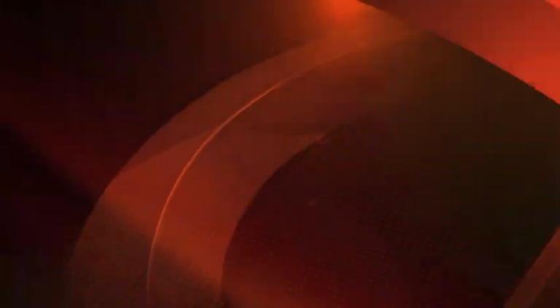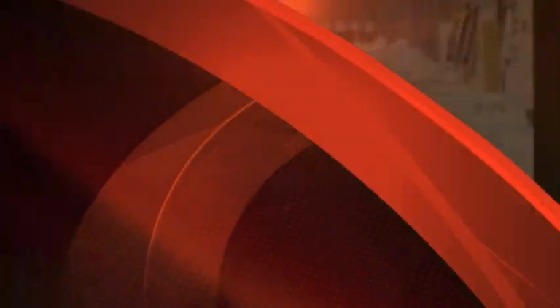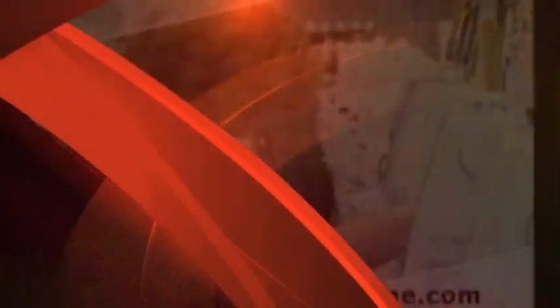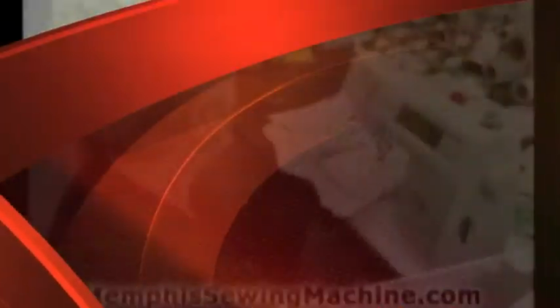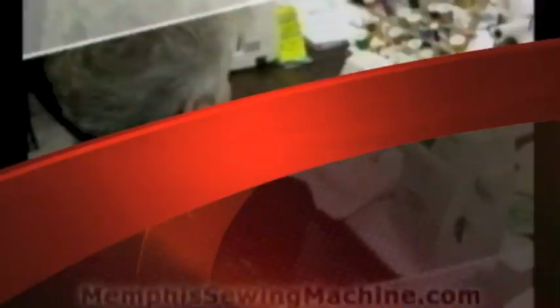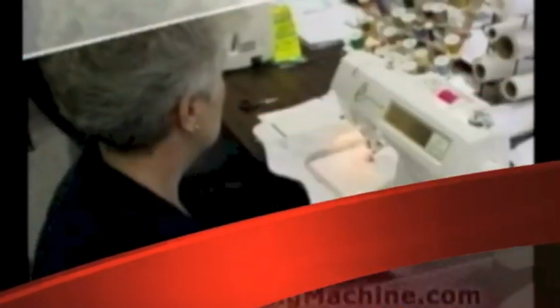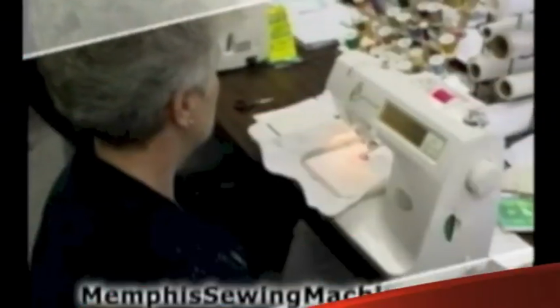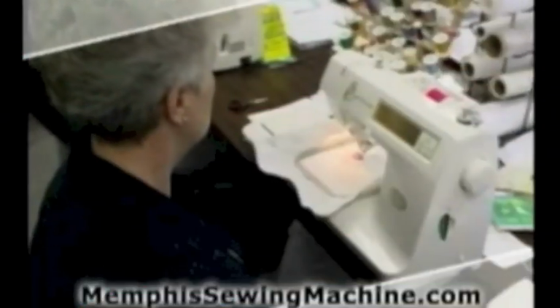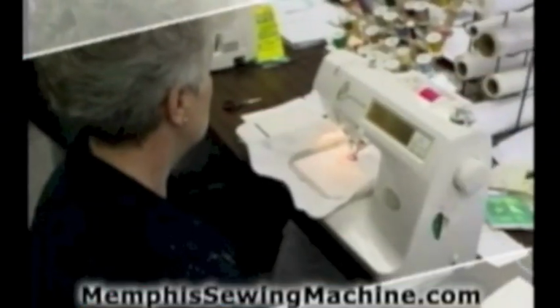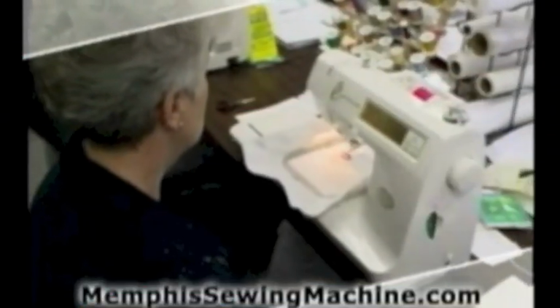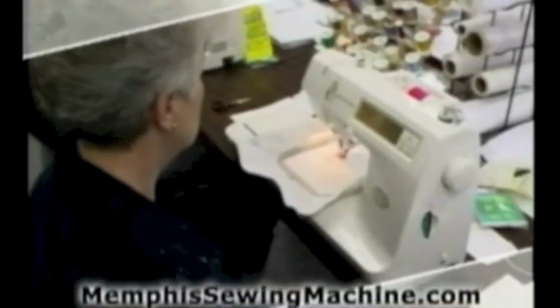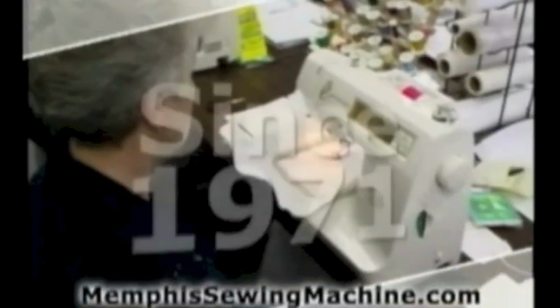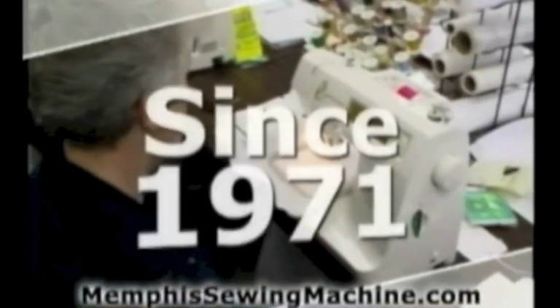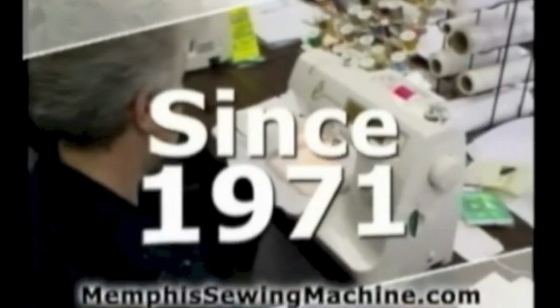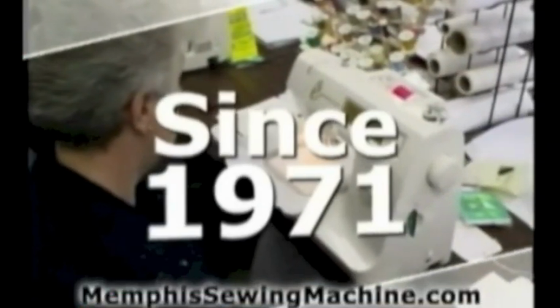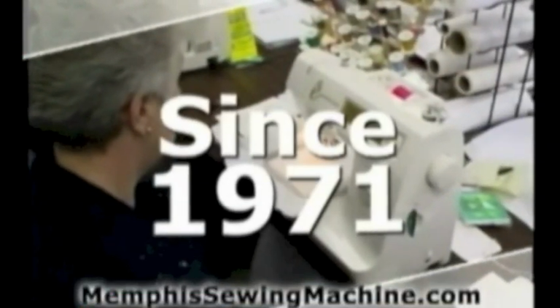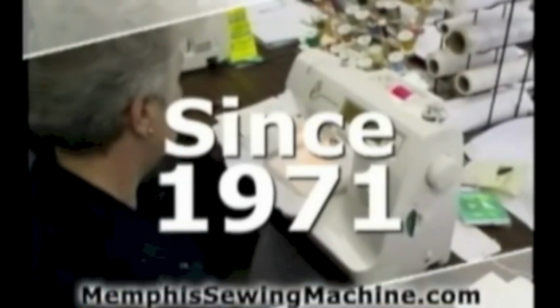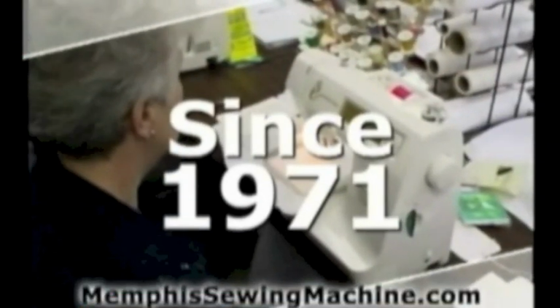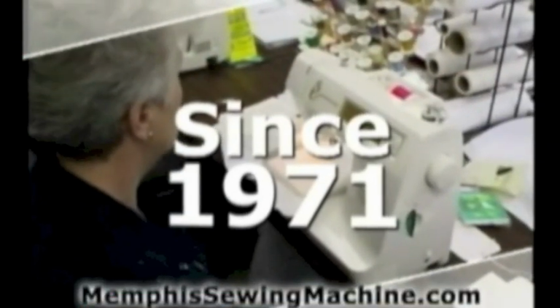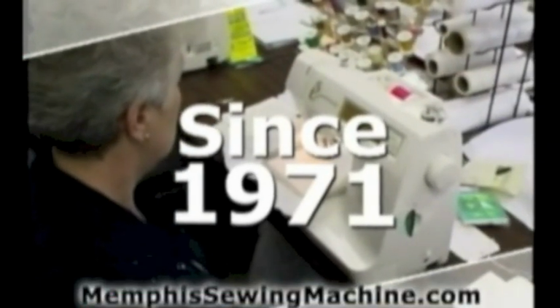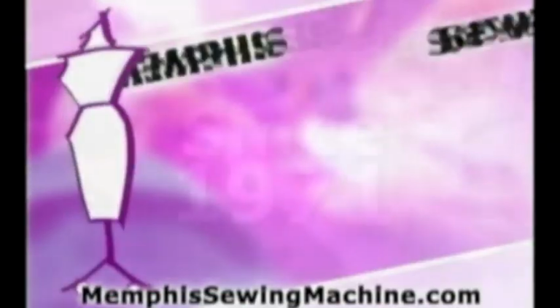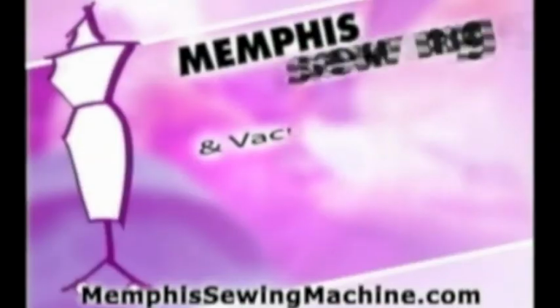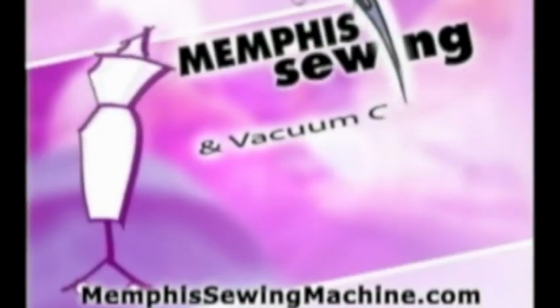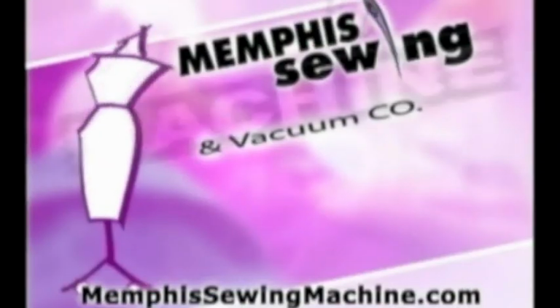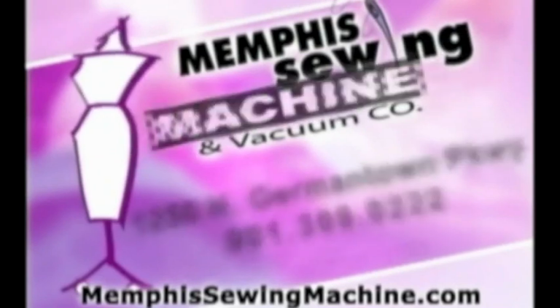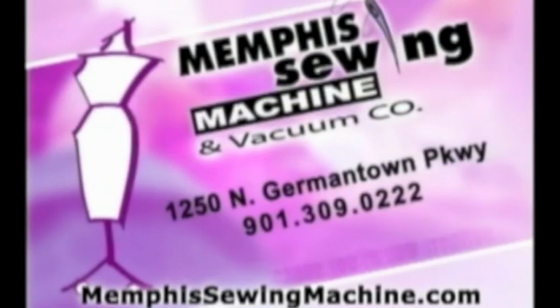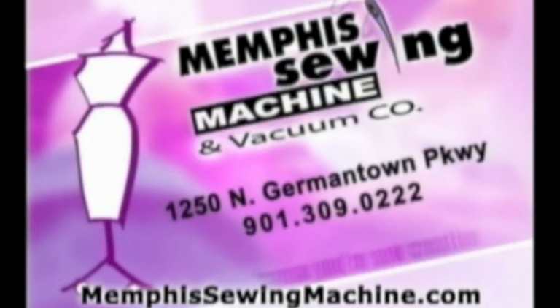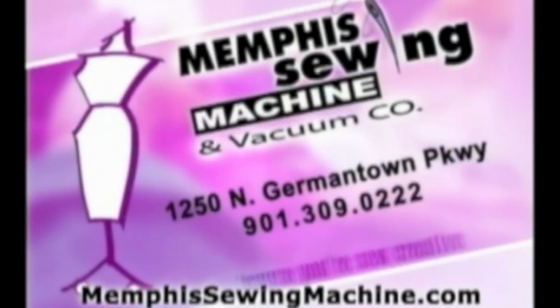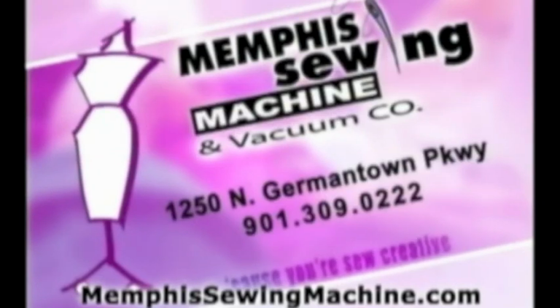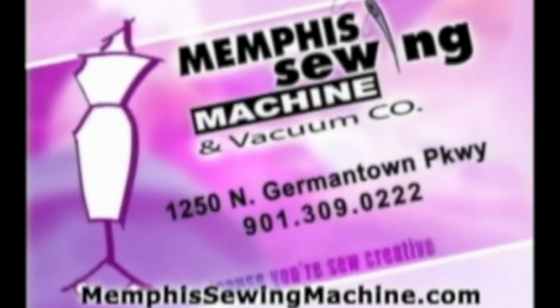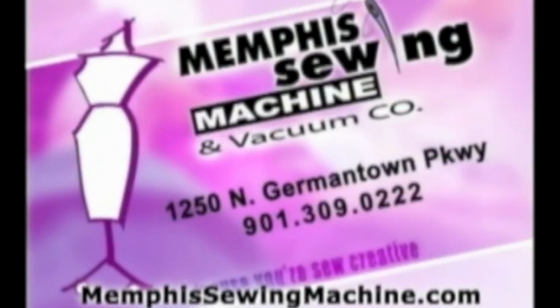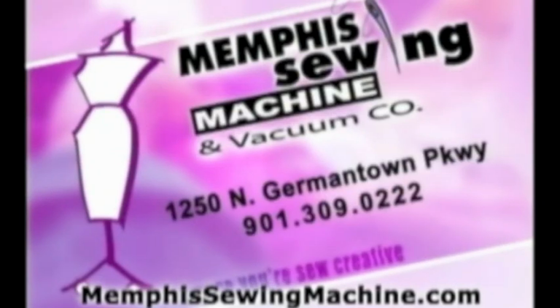You deserve it from Memphis Sewing Machine, since 1971. Memphis Sewing Machine — cause you're so creative.